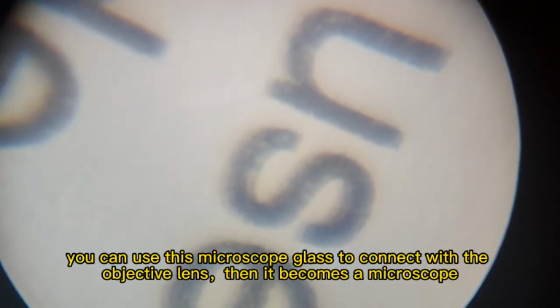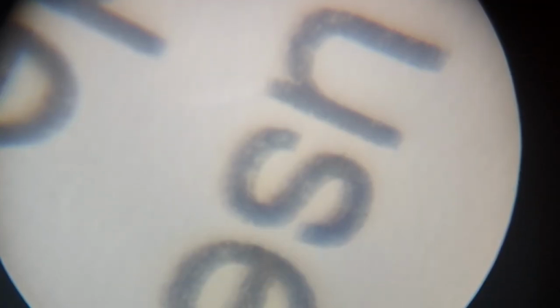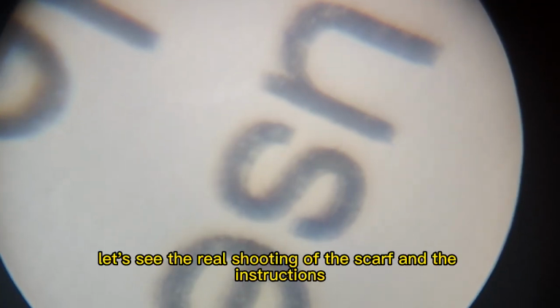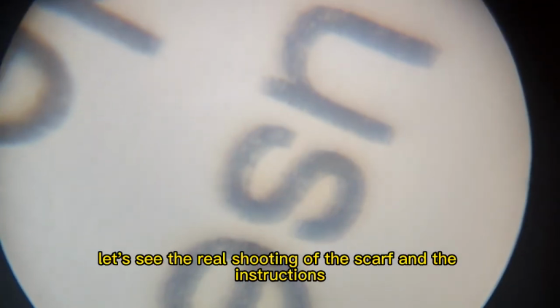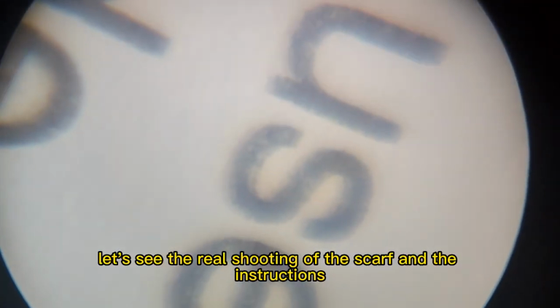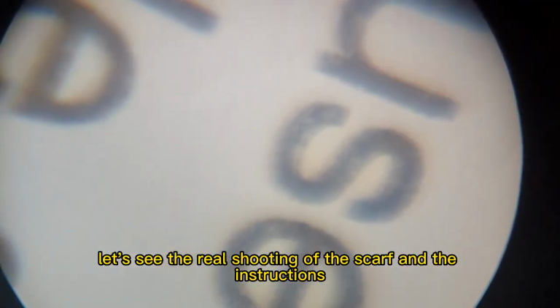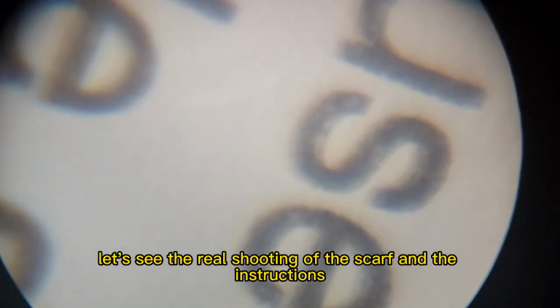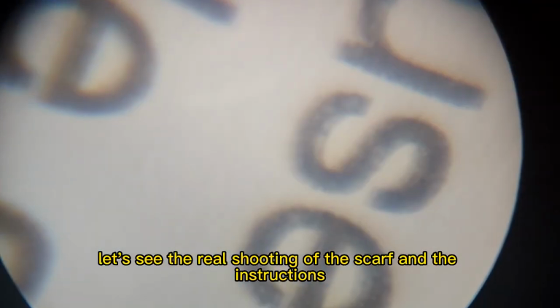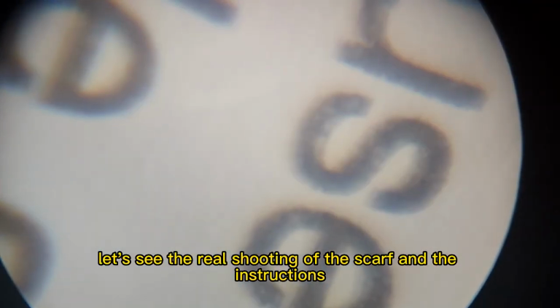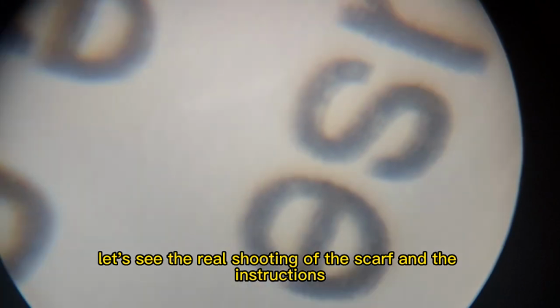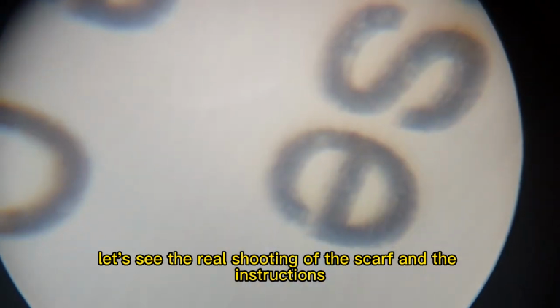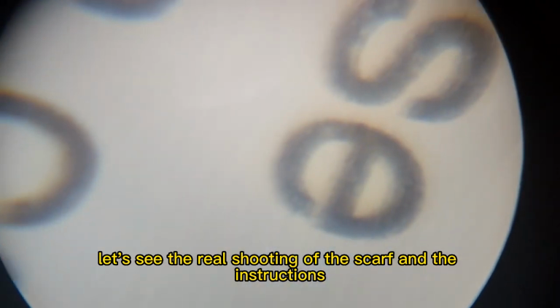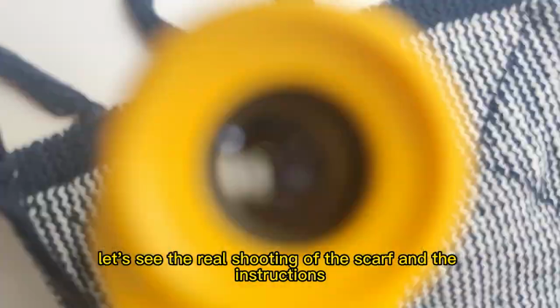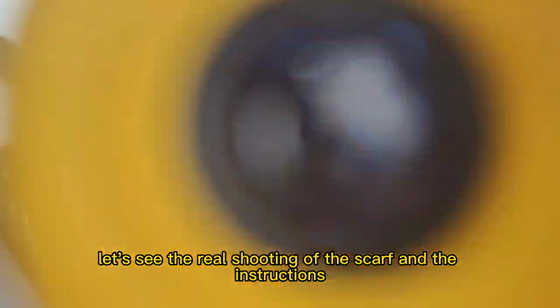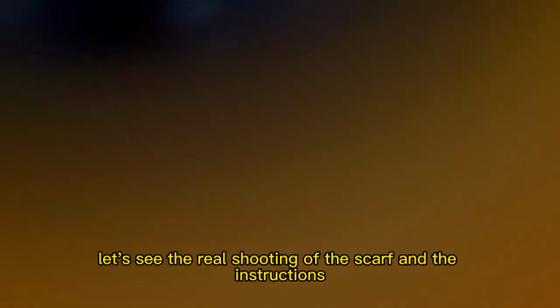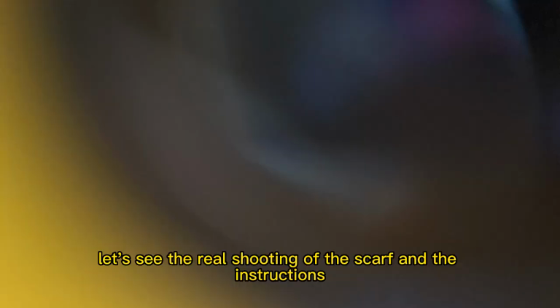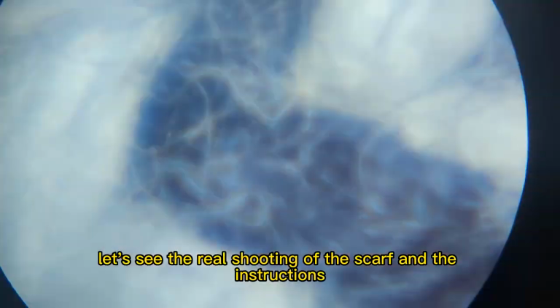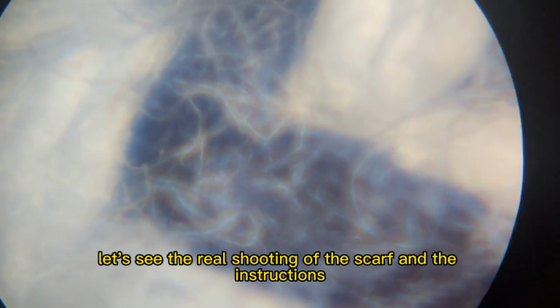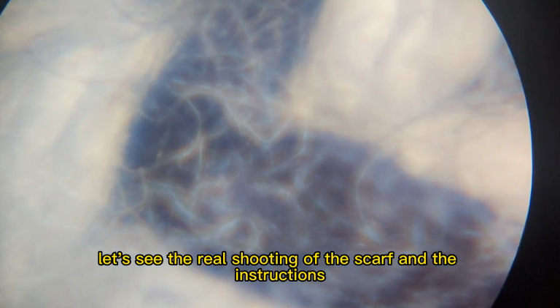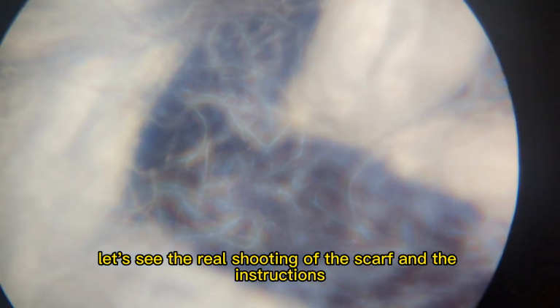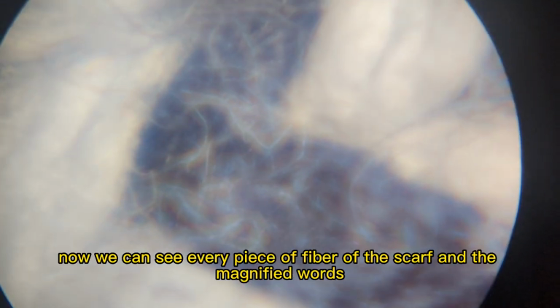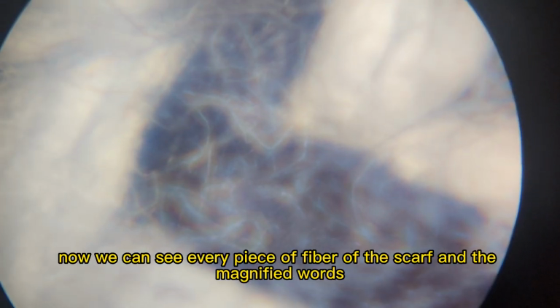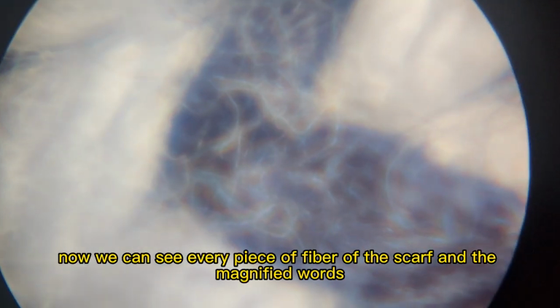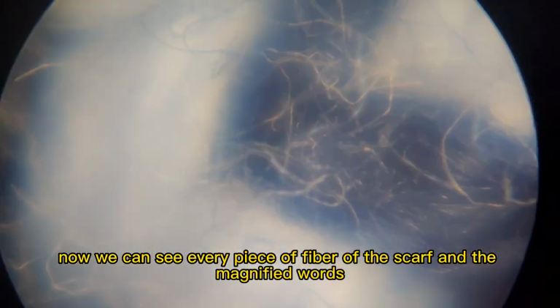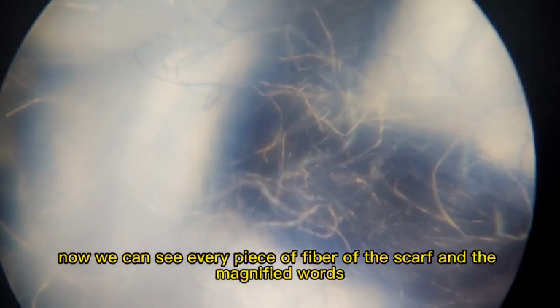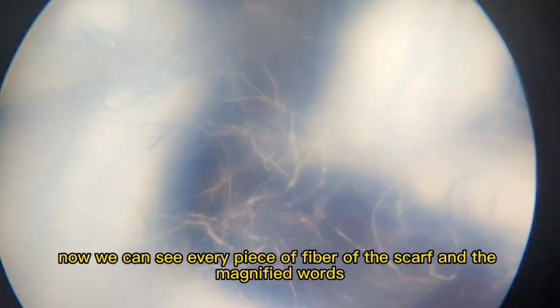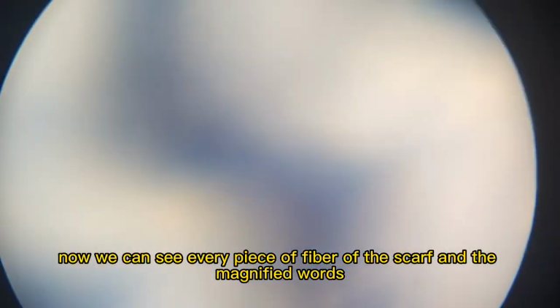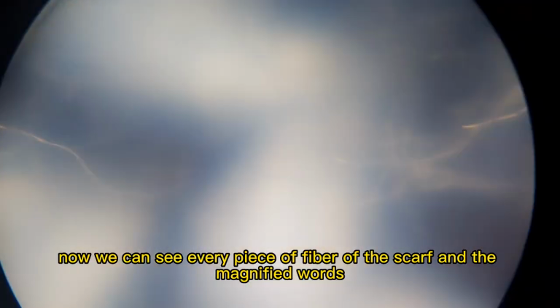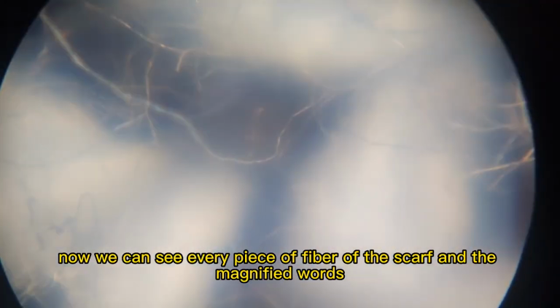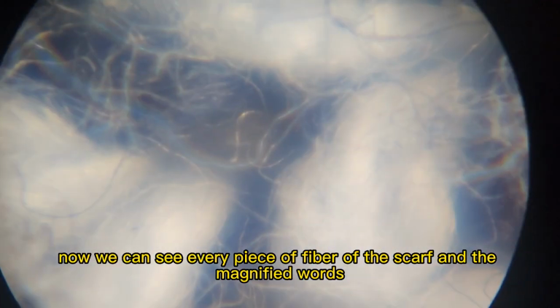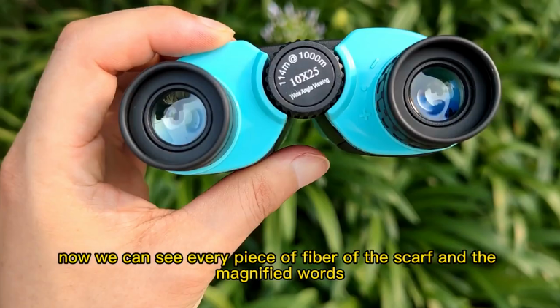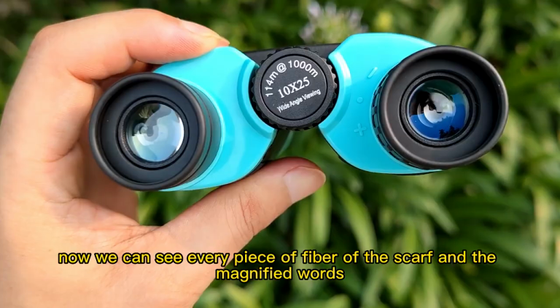Let's see the real shooting of the scarf and the instructions. Now we can see every piece of fiber of the scarf in the magnified view.